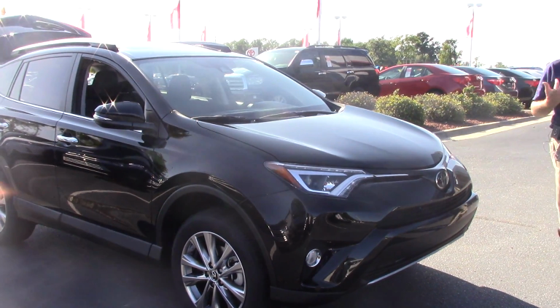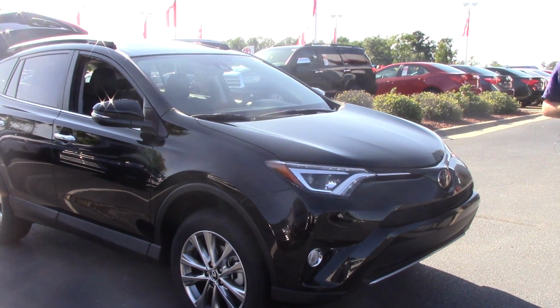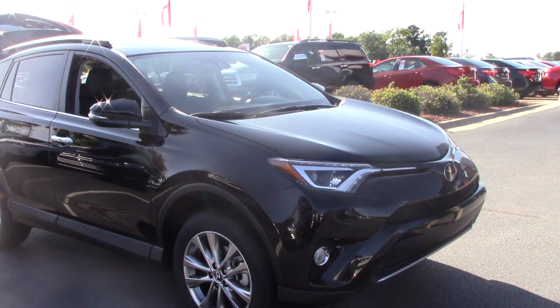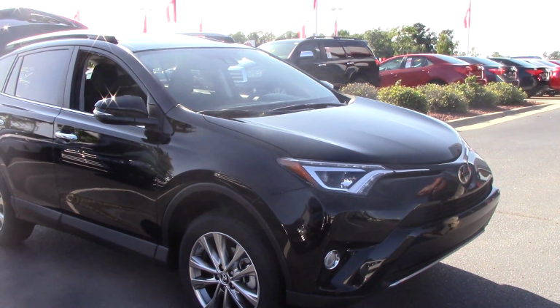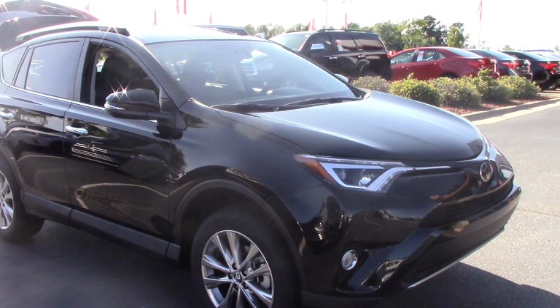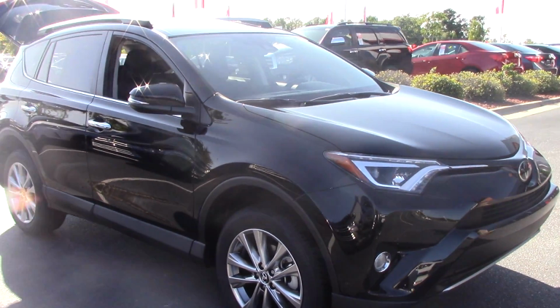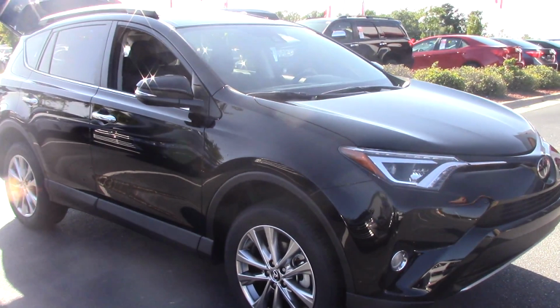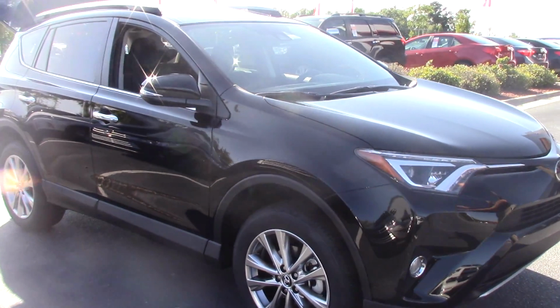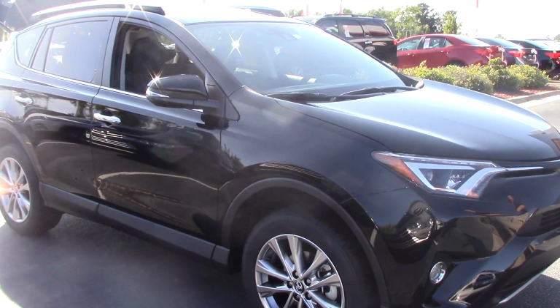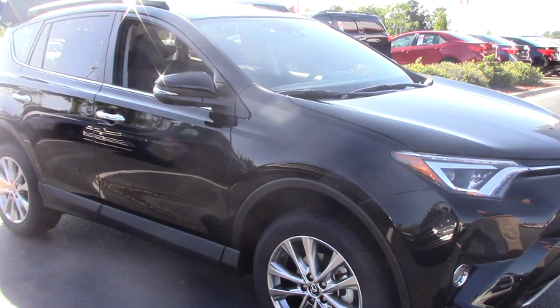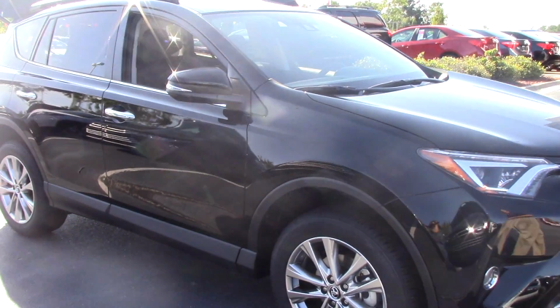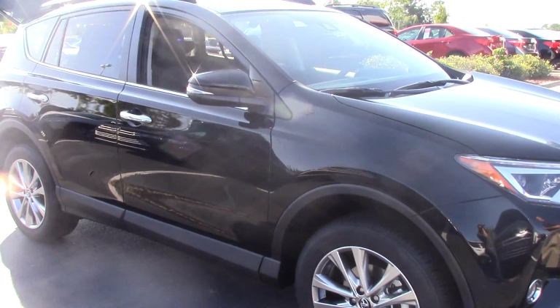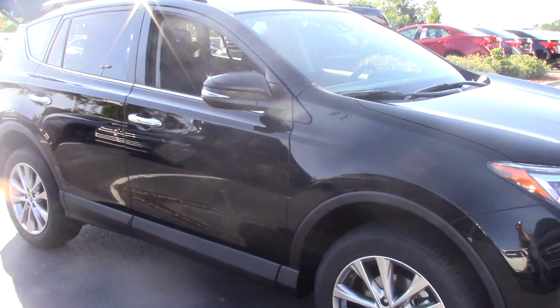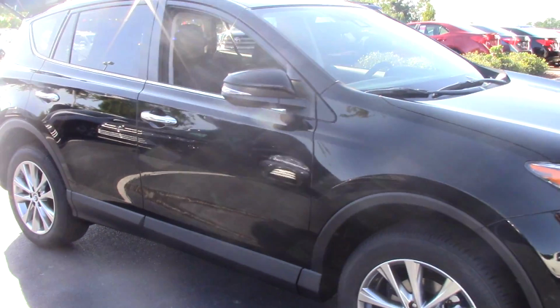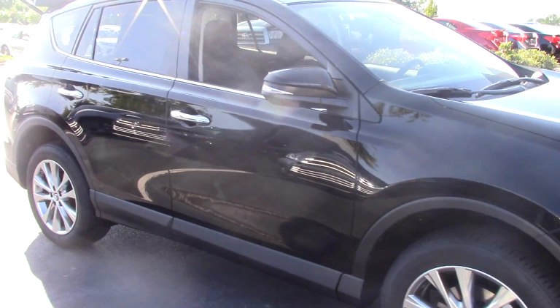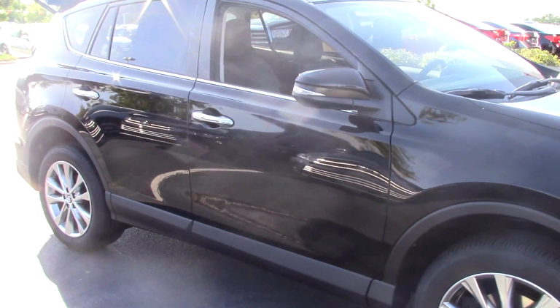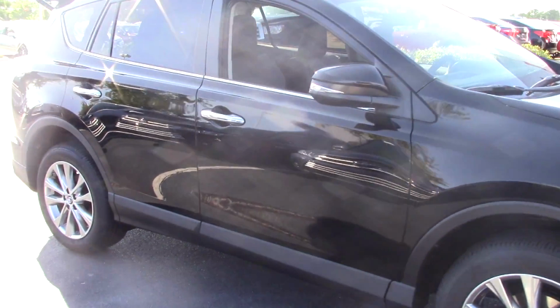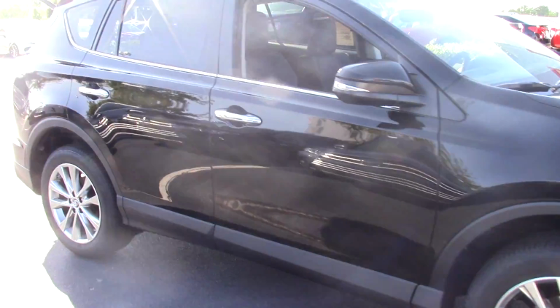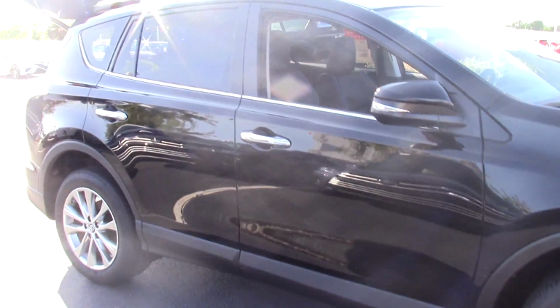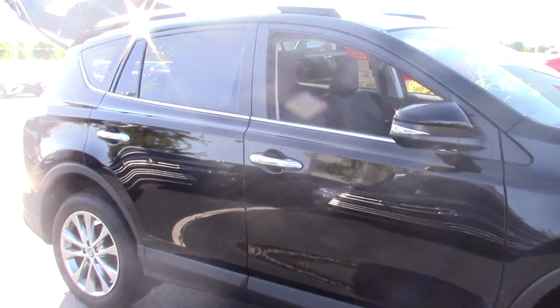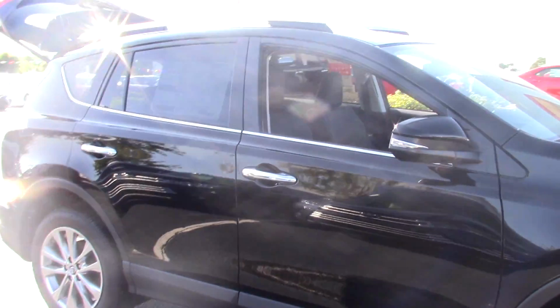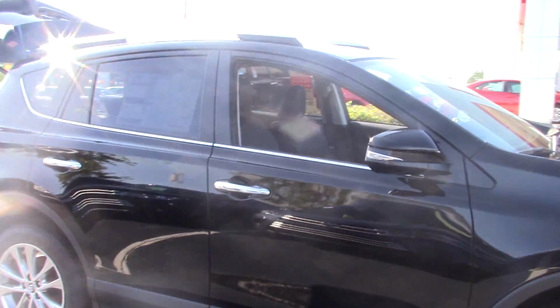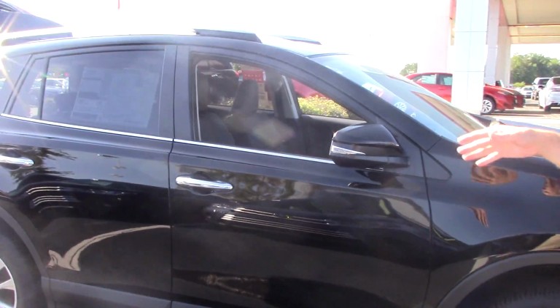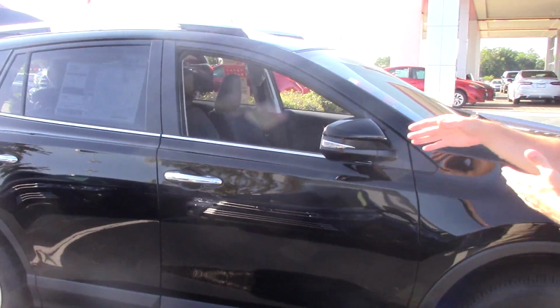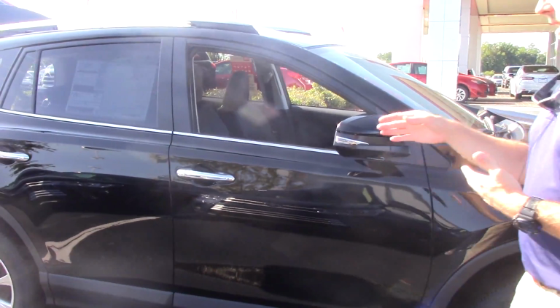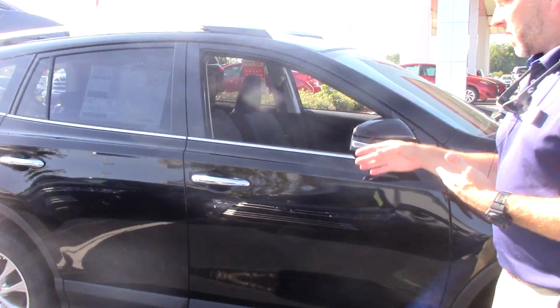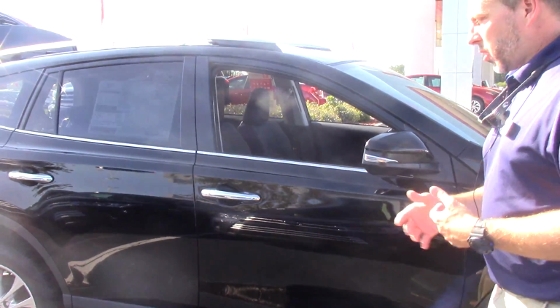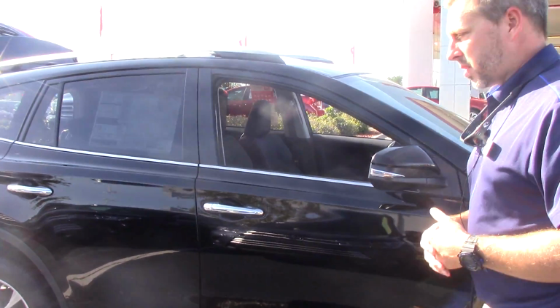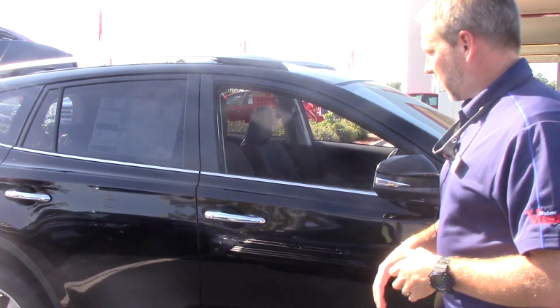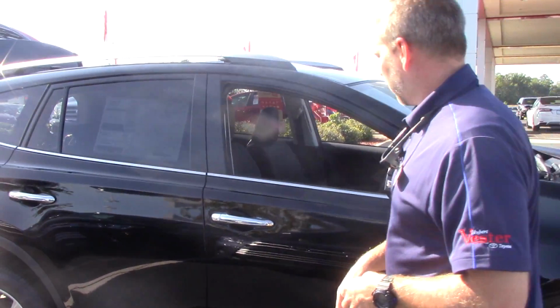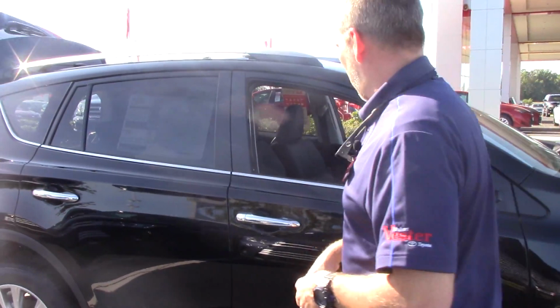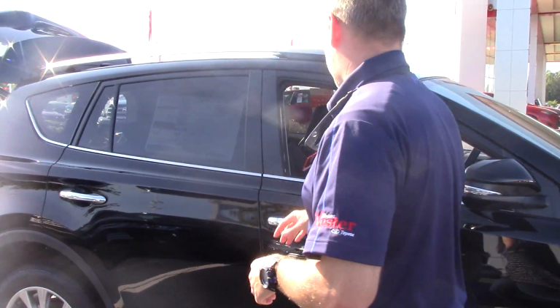It is a black color. We've got the 18-inch alloy wheels over here, fog lights. We've got the keyless entry system, of course.